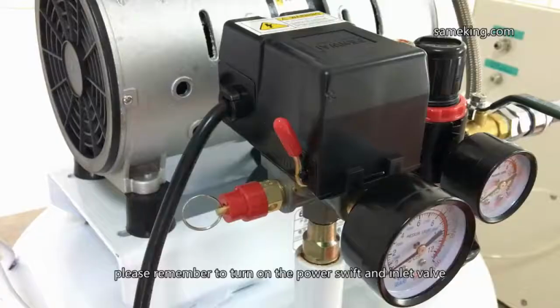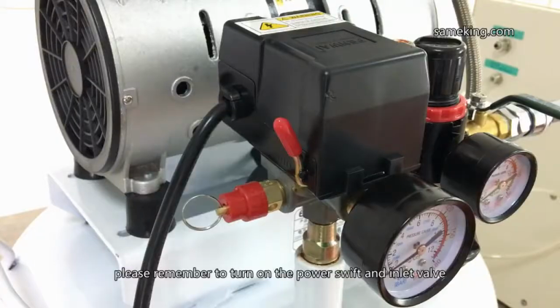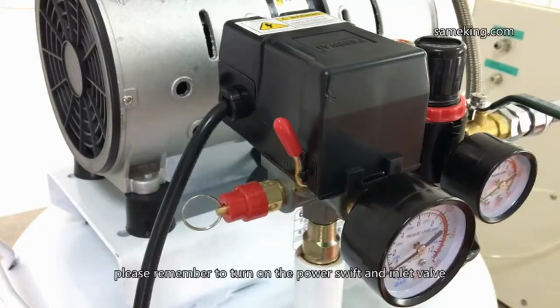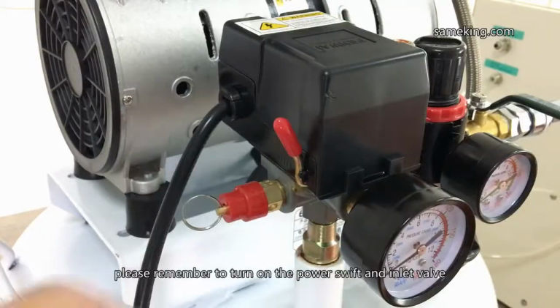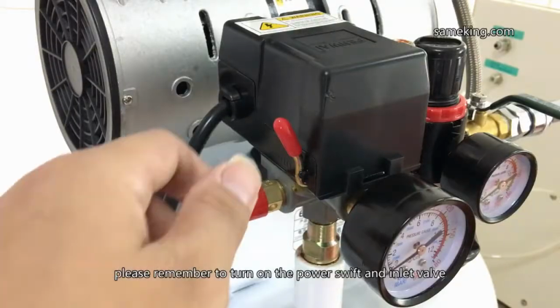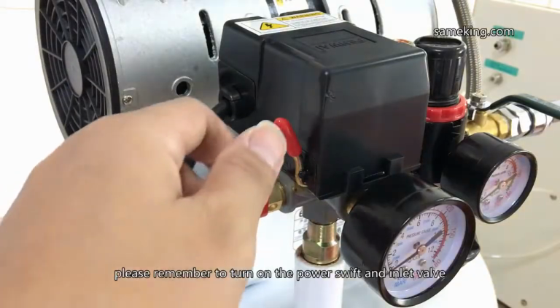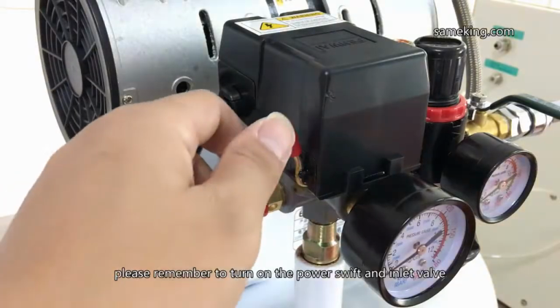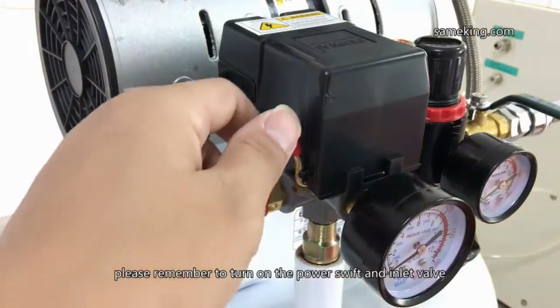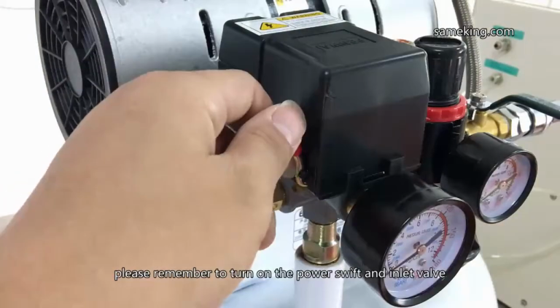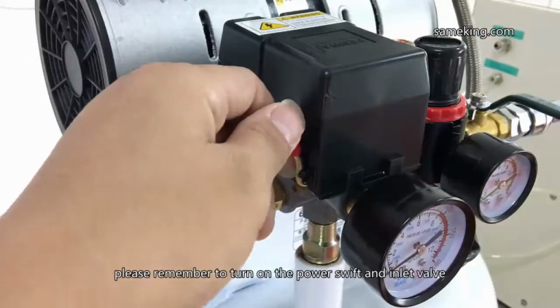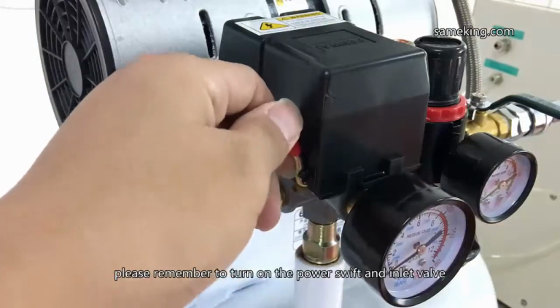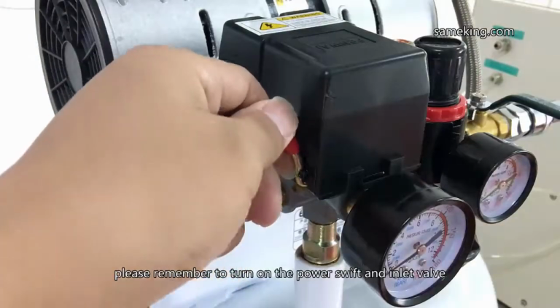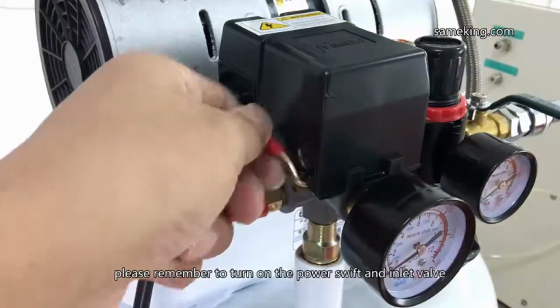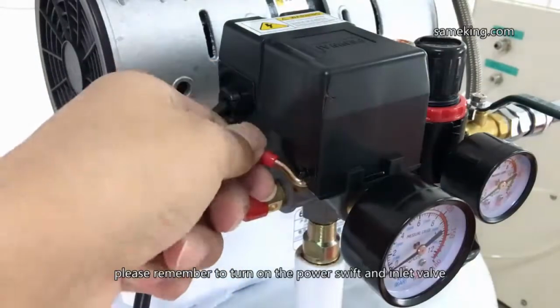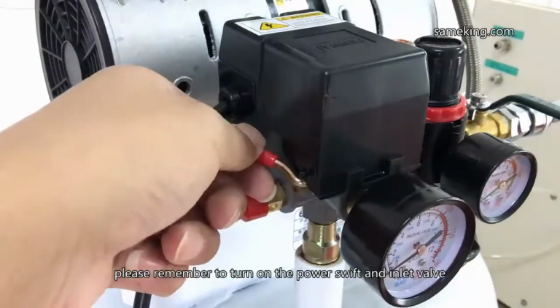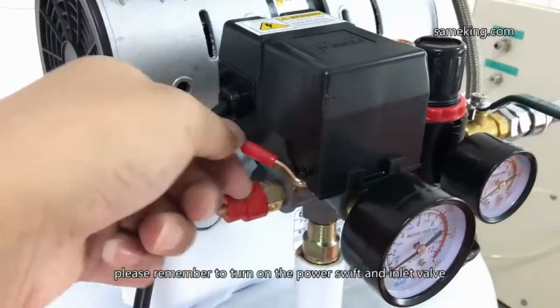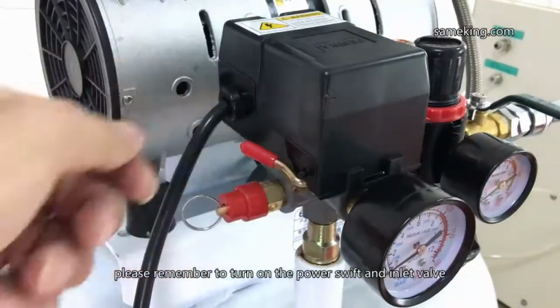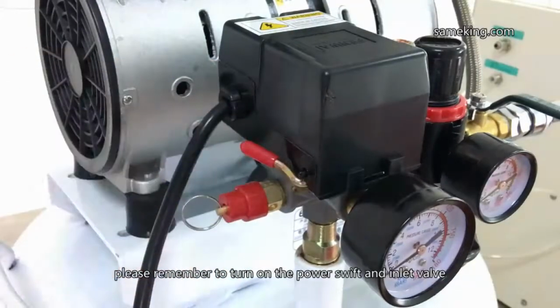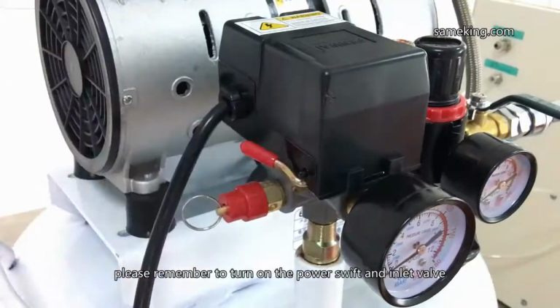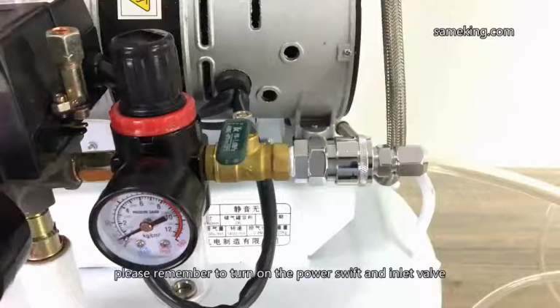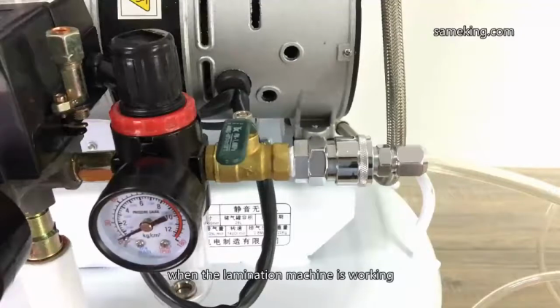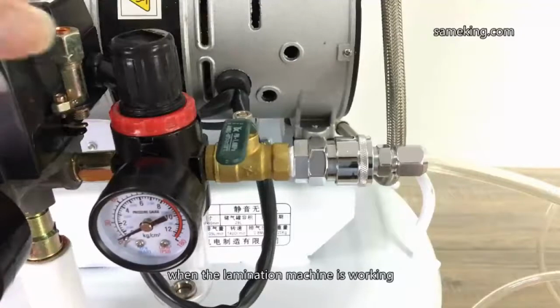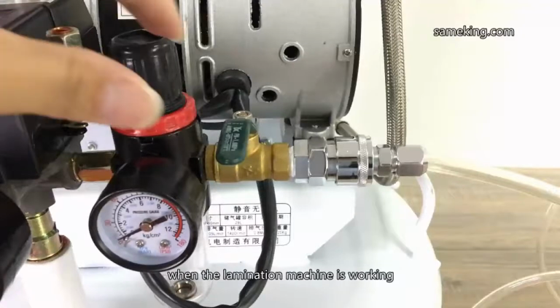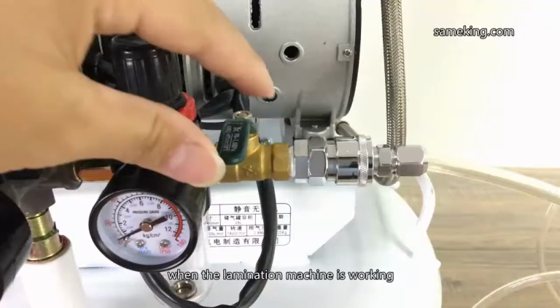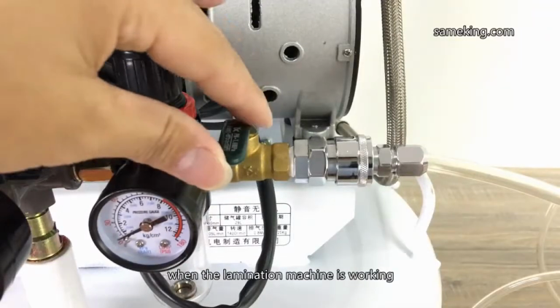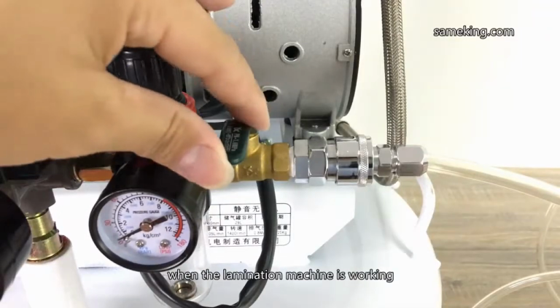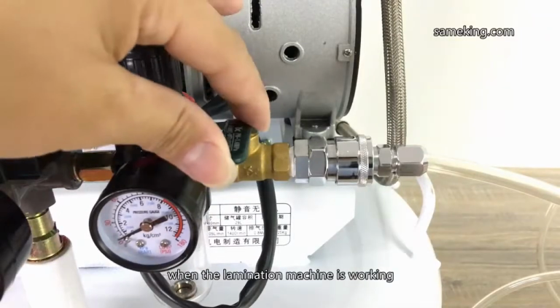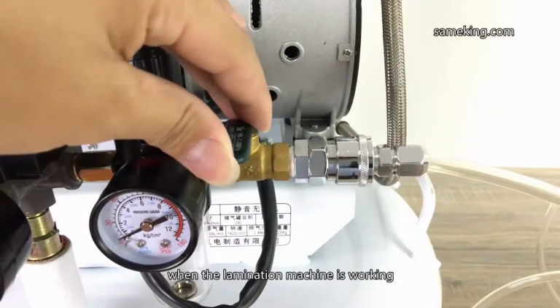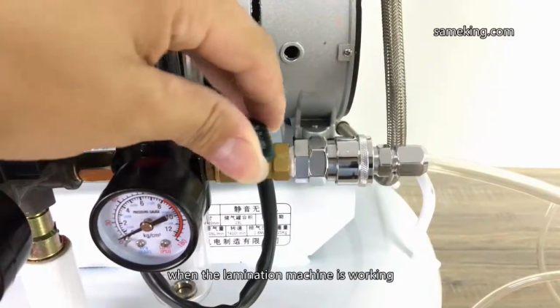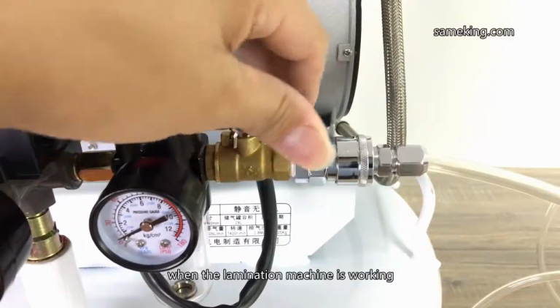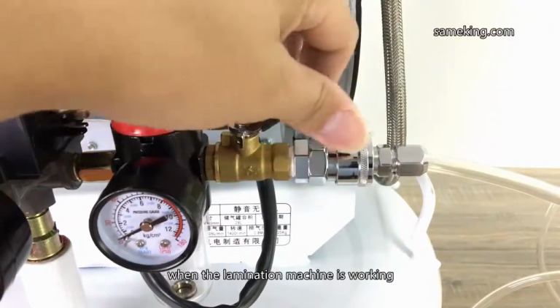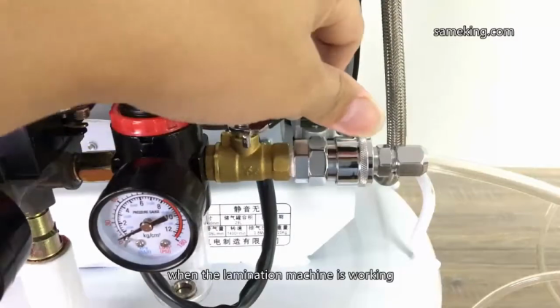Please remember to turn on the power switch and inlet valve when the lamination machine is working.